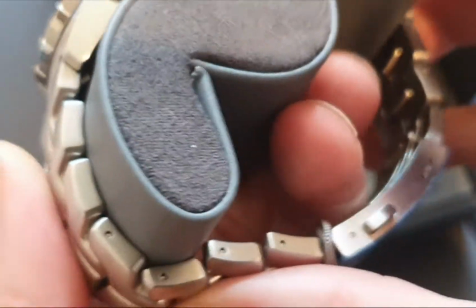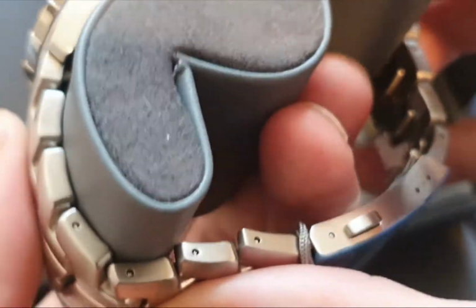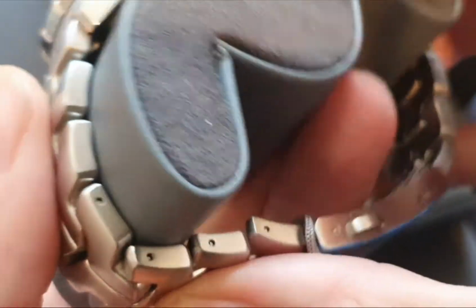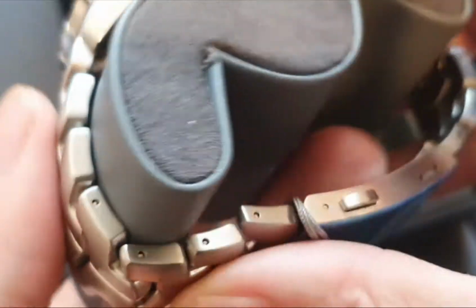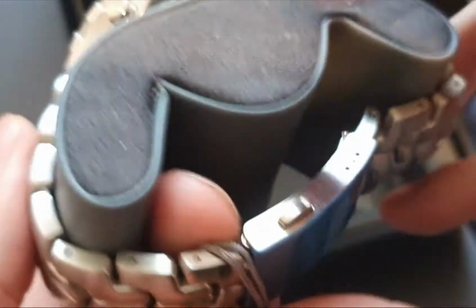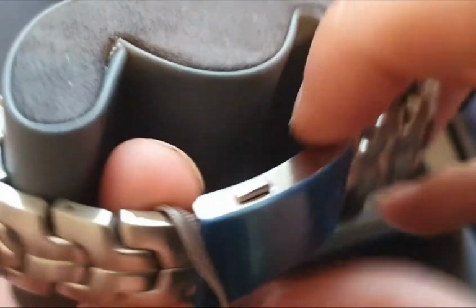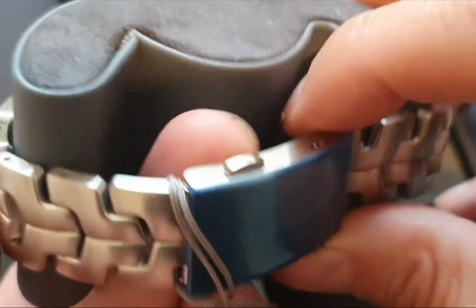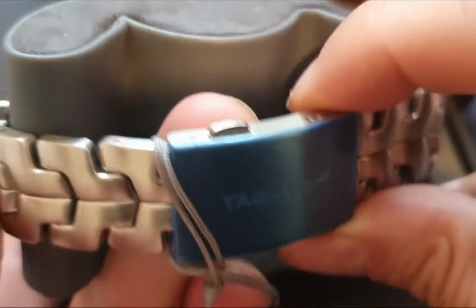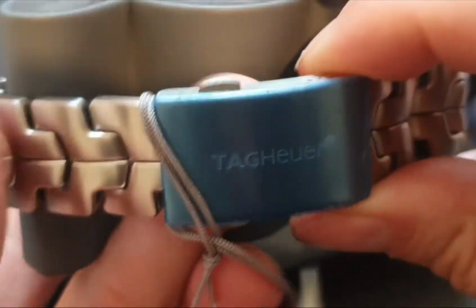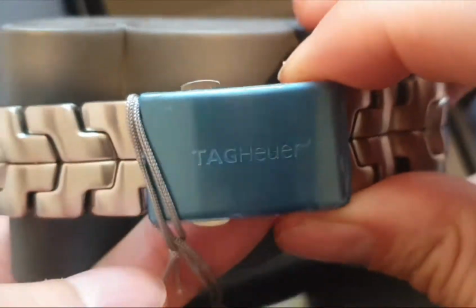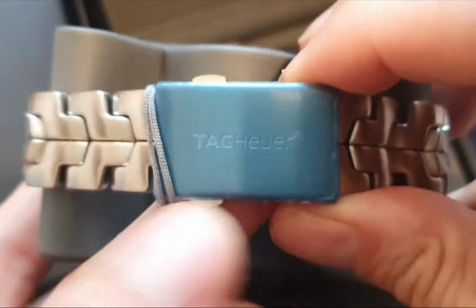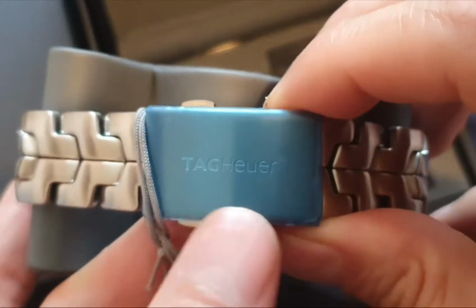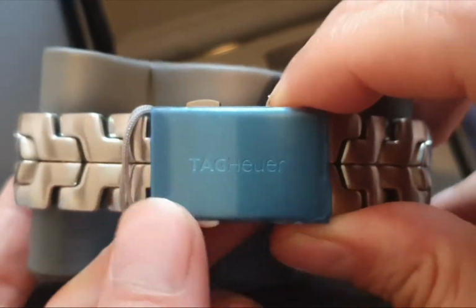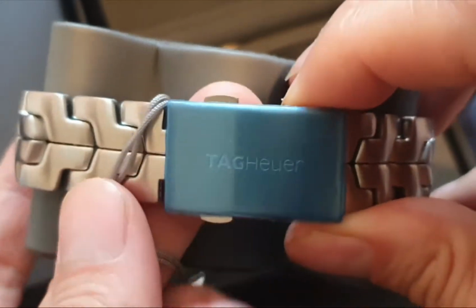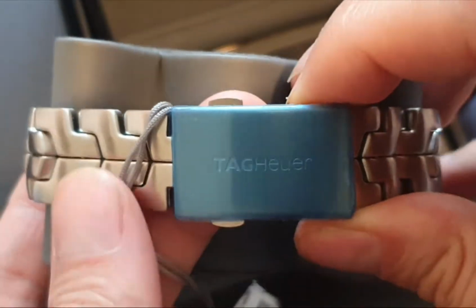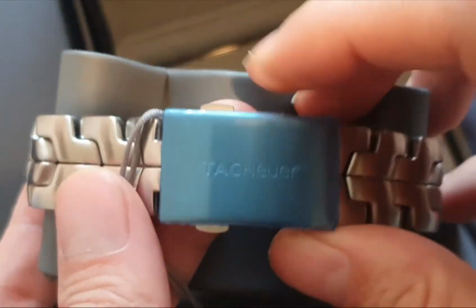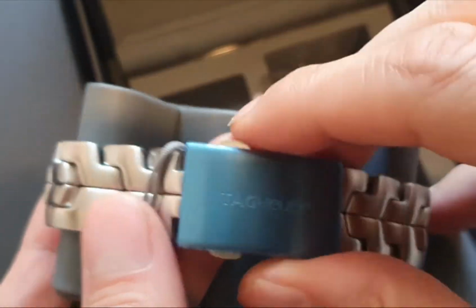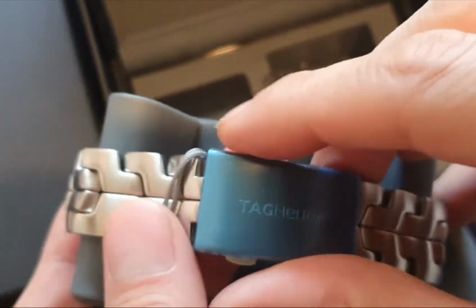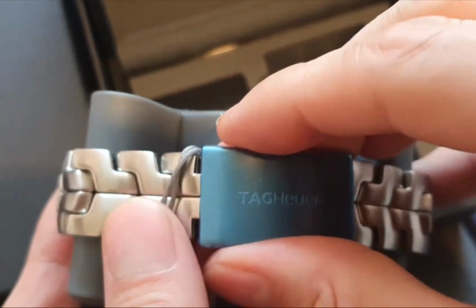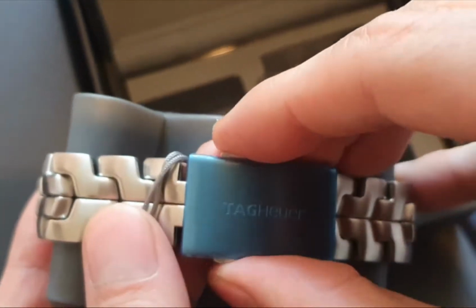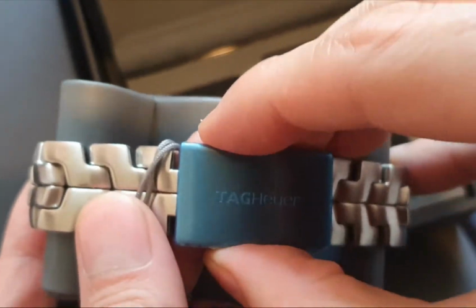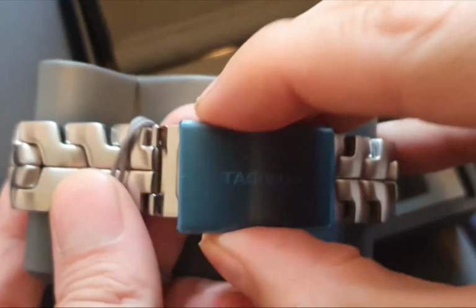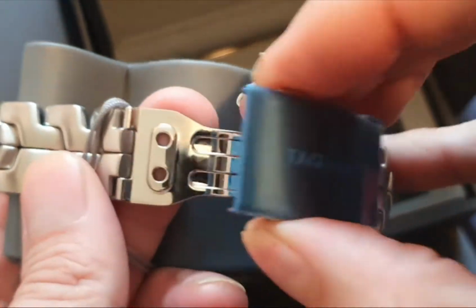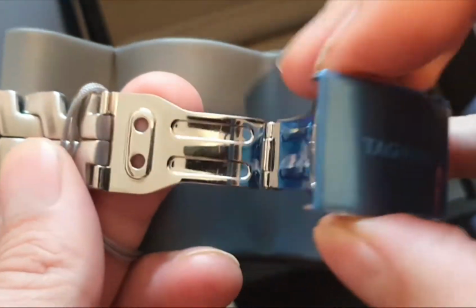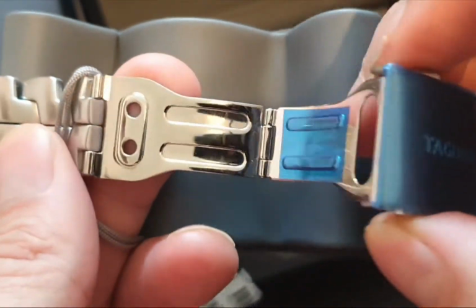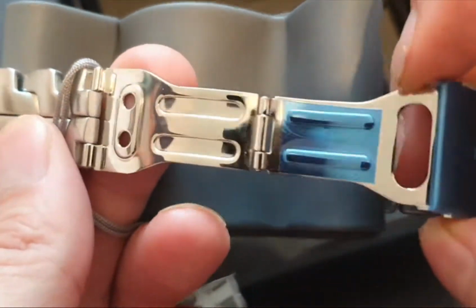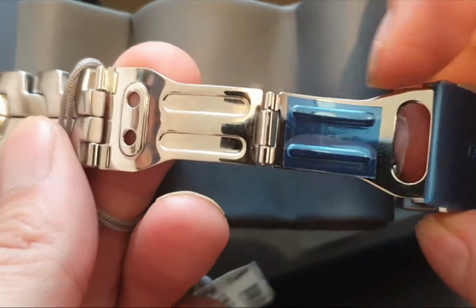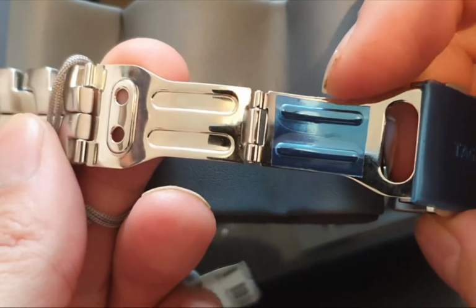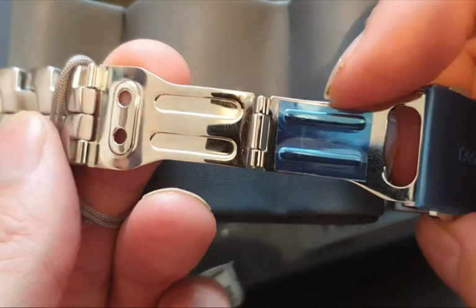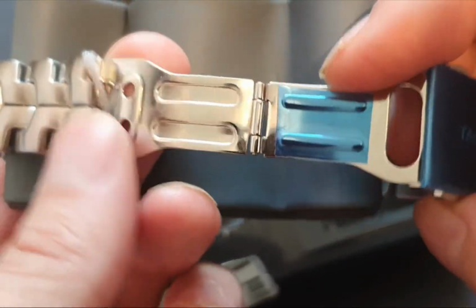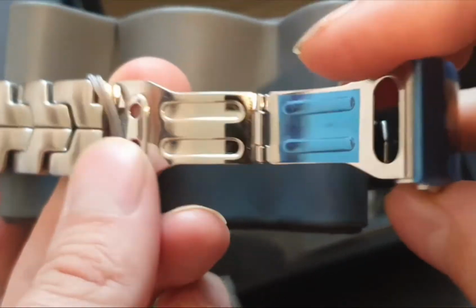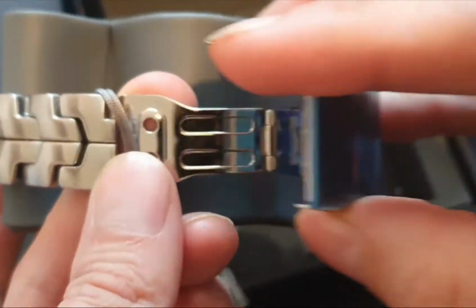Really nice, these. Not much to say — I've said it all in previous videos. There's a quick release strap on these.